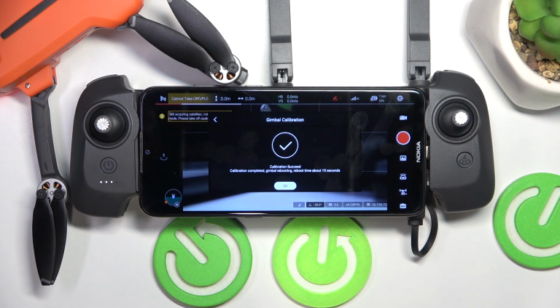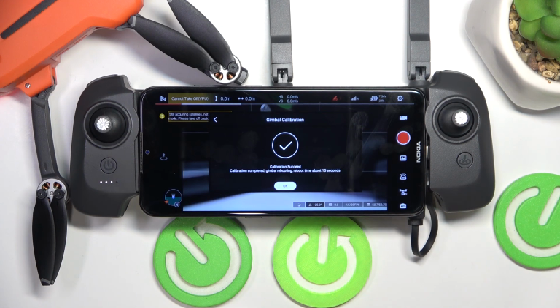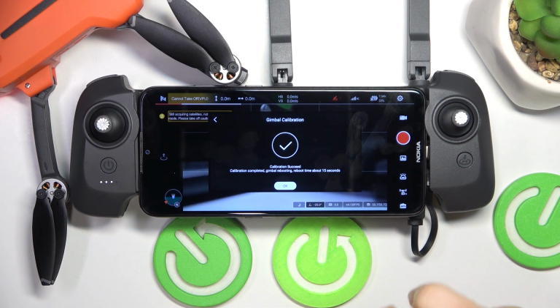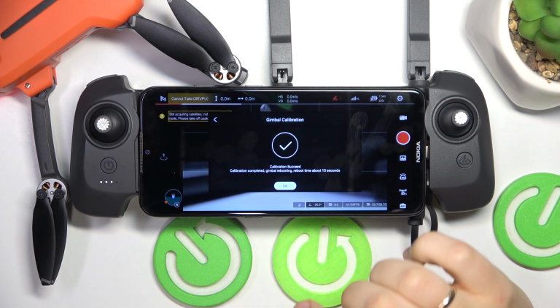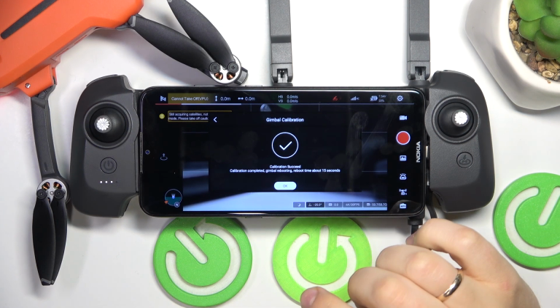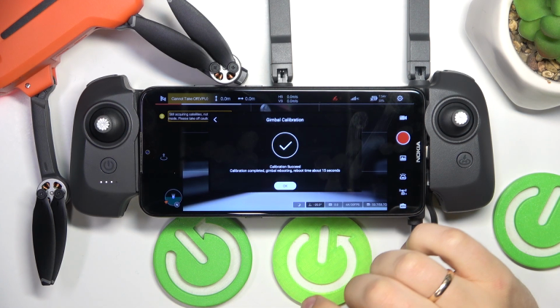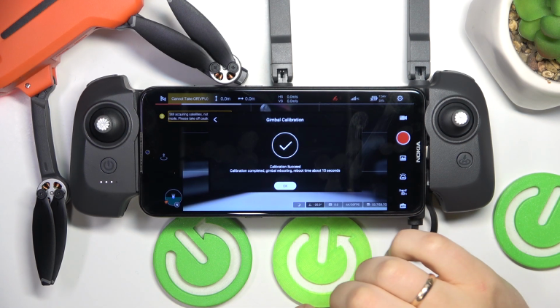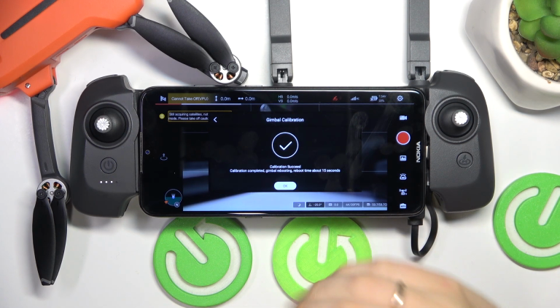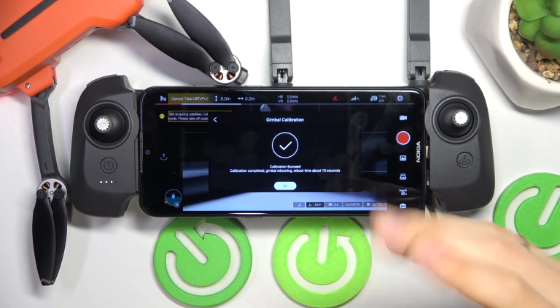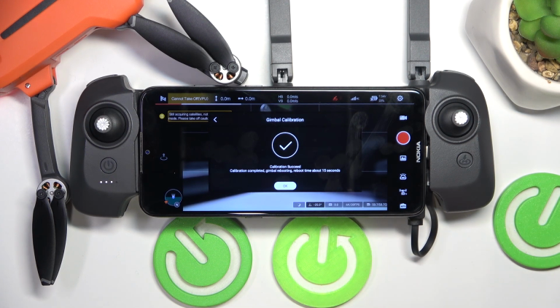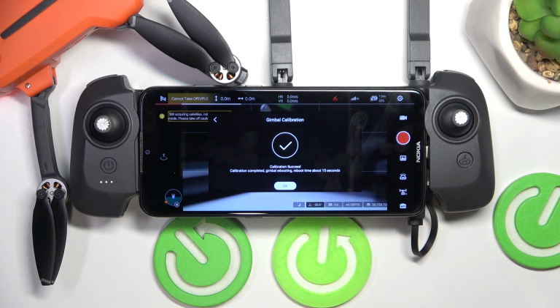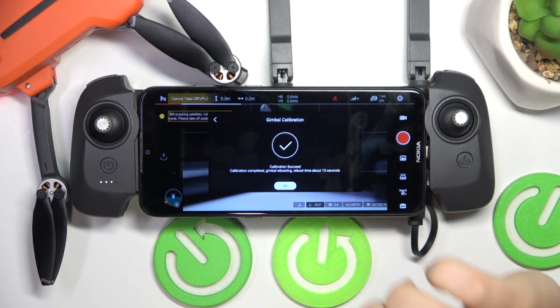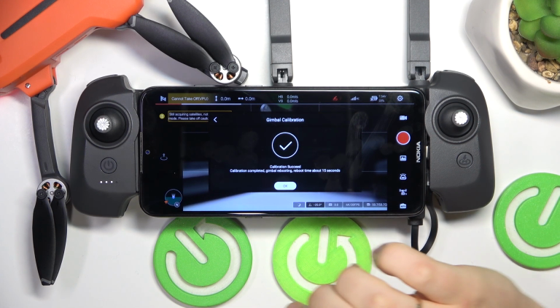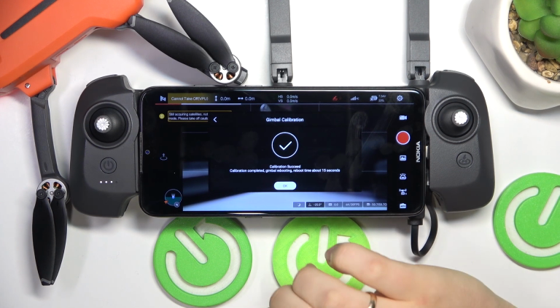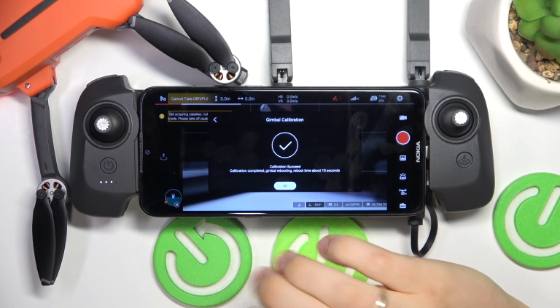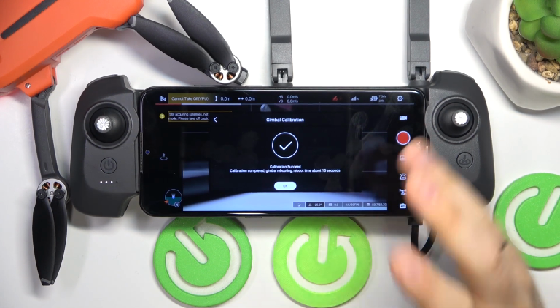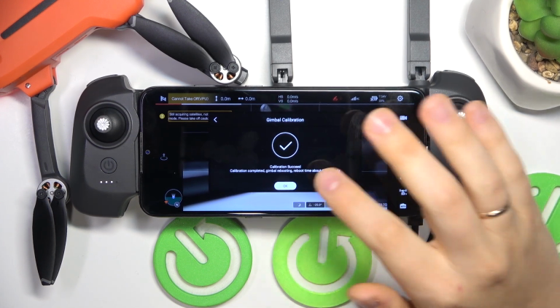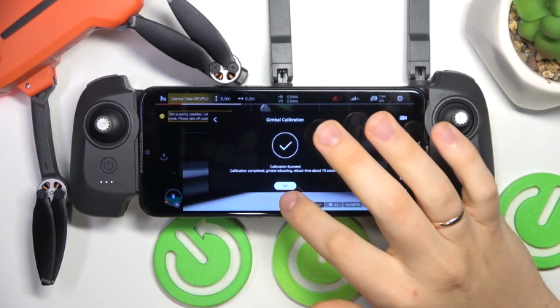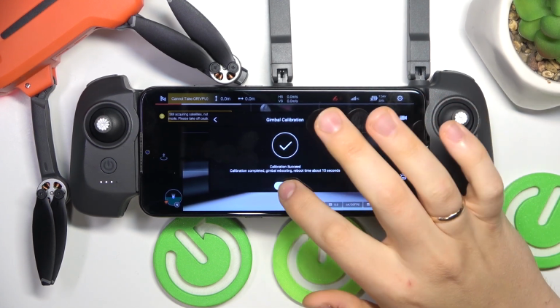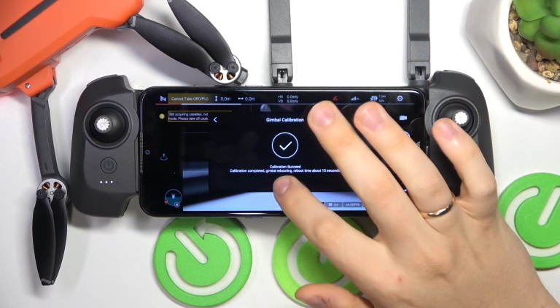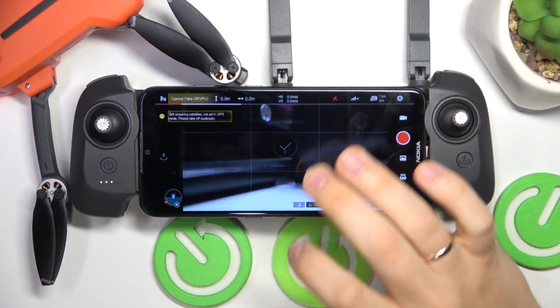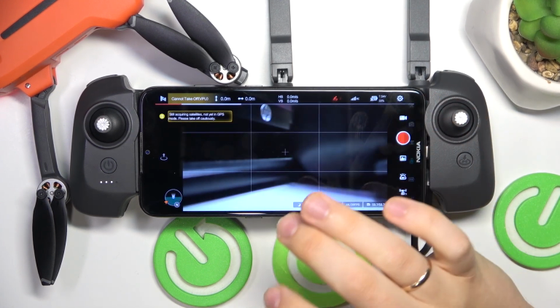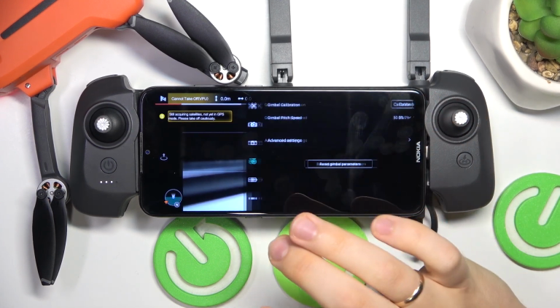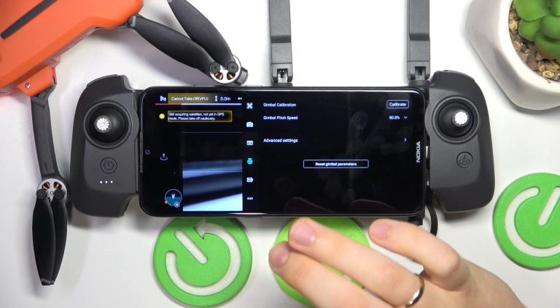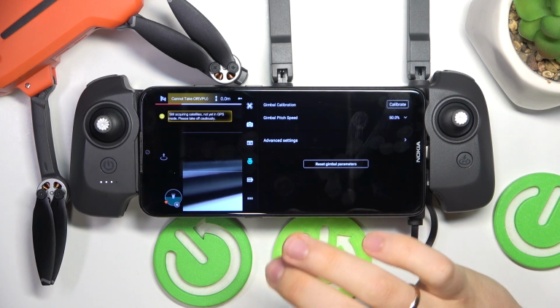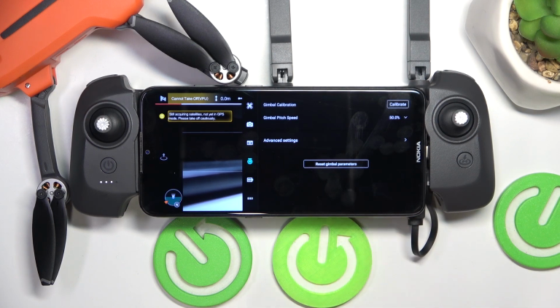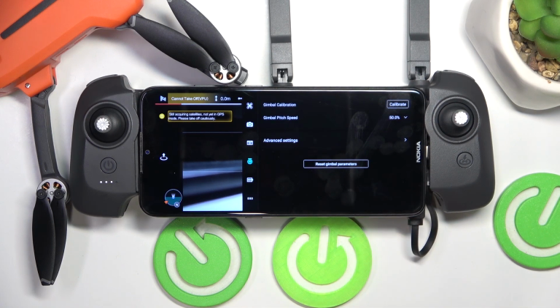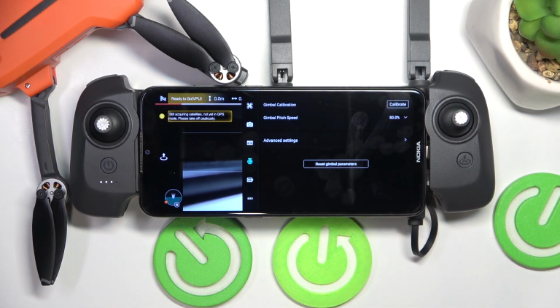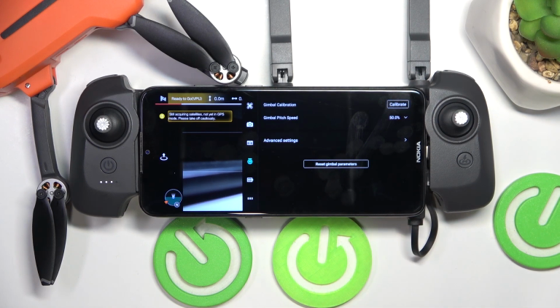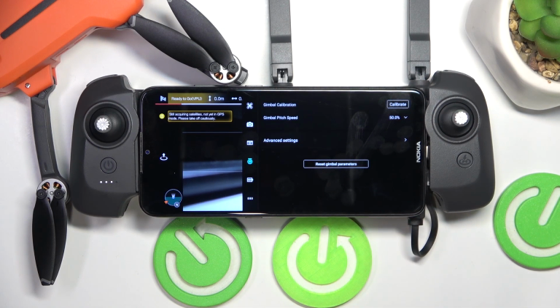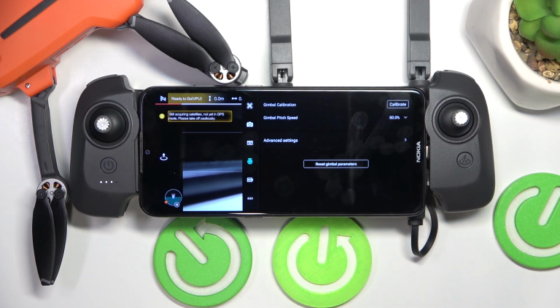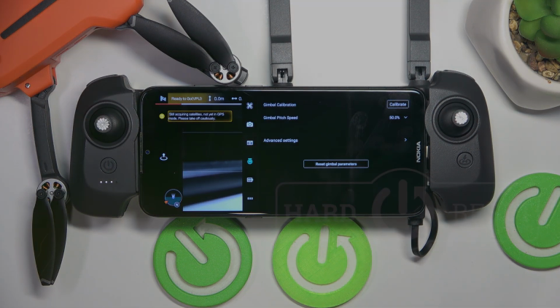So, as you can see, the gimbal calibration went successfully, so that'll be it. Thanks so much for watching and bye-bye!